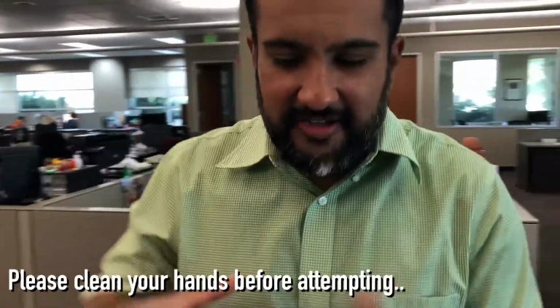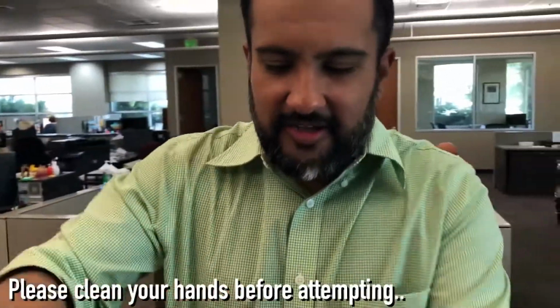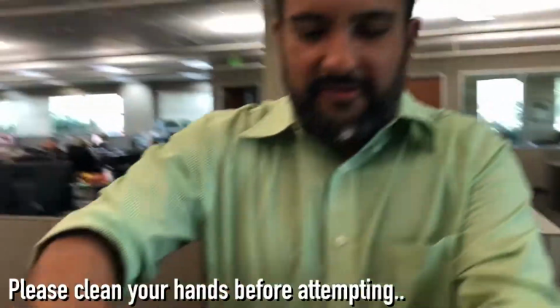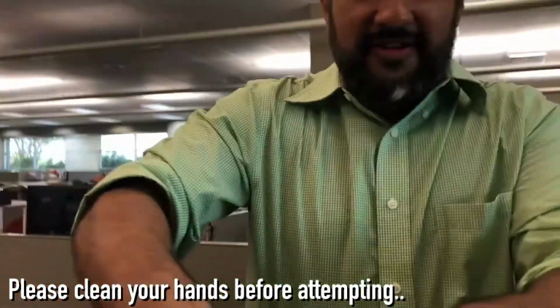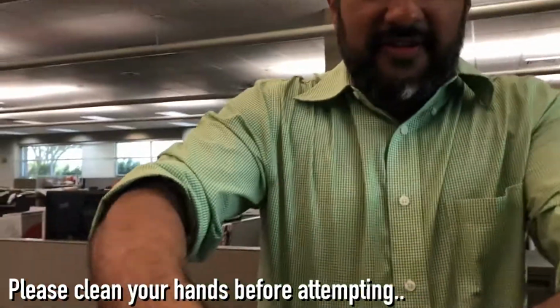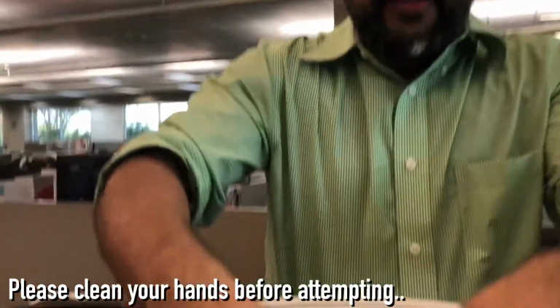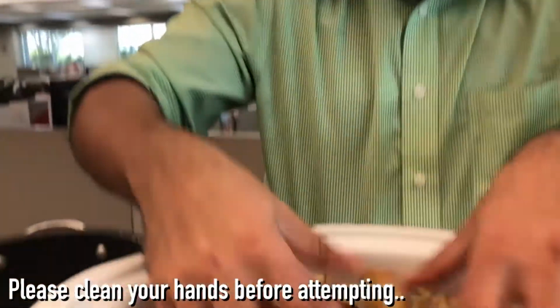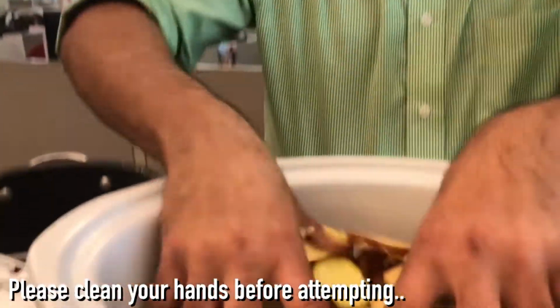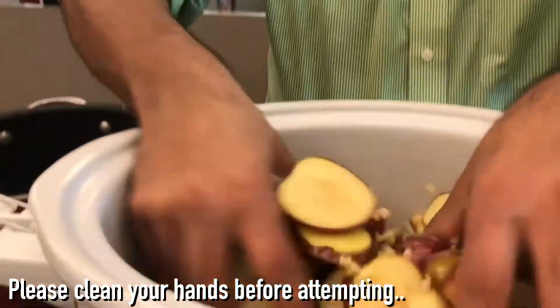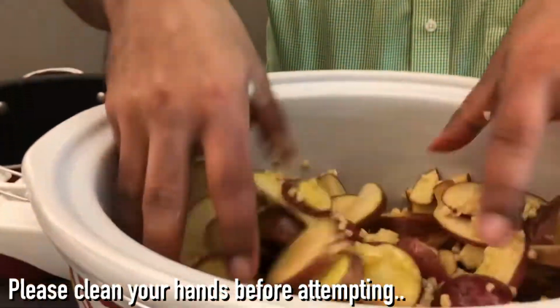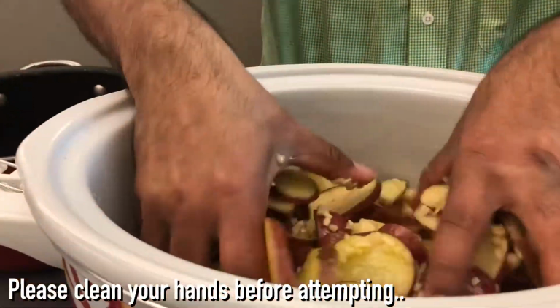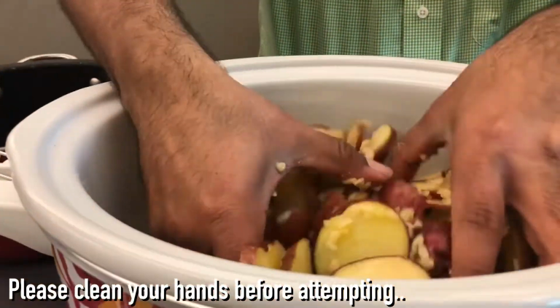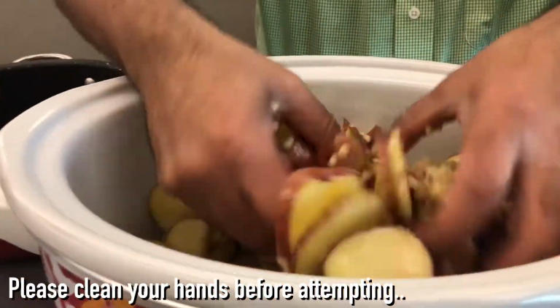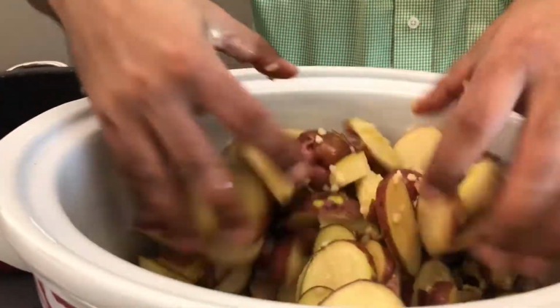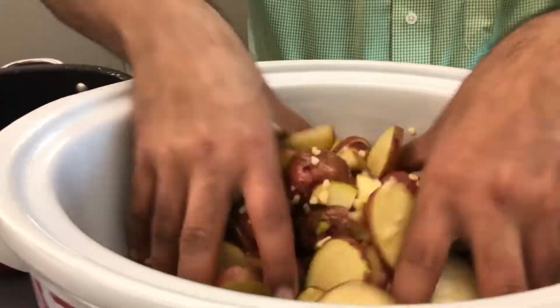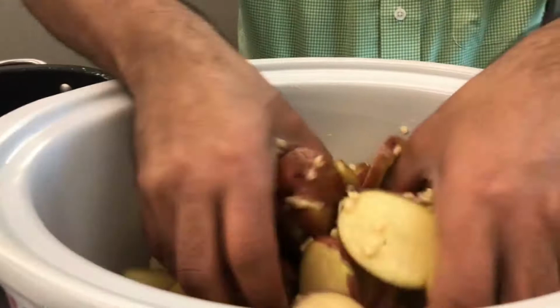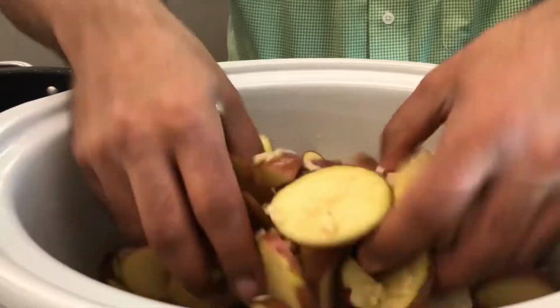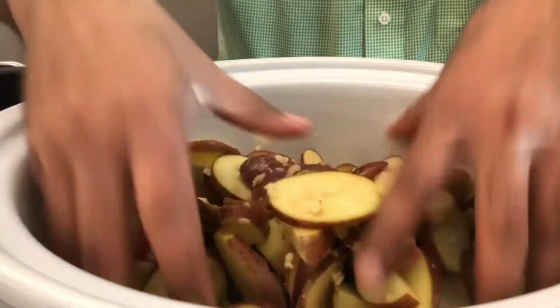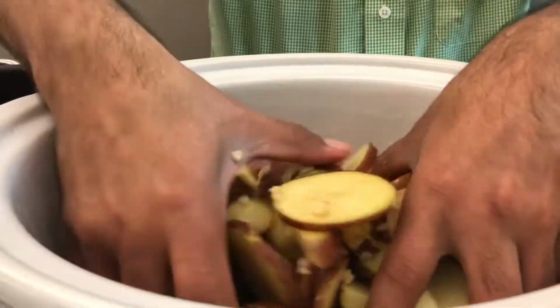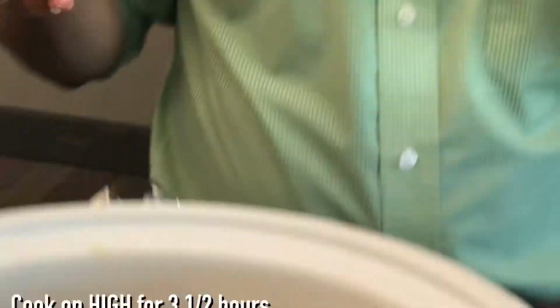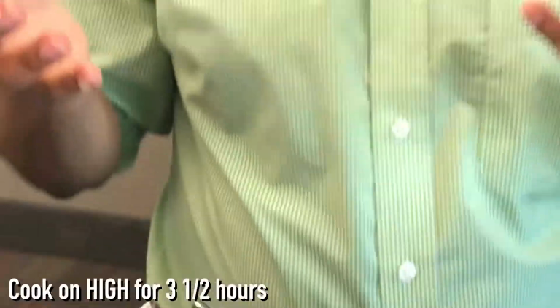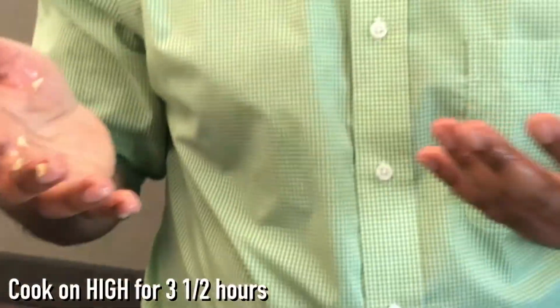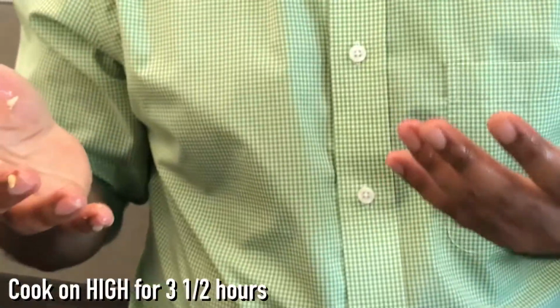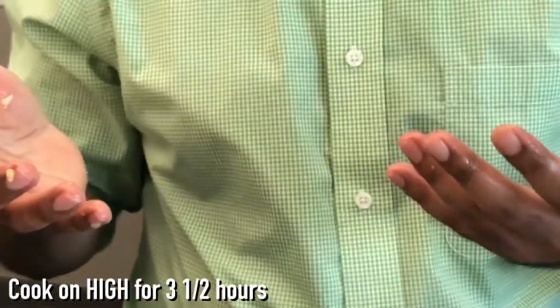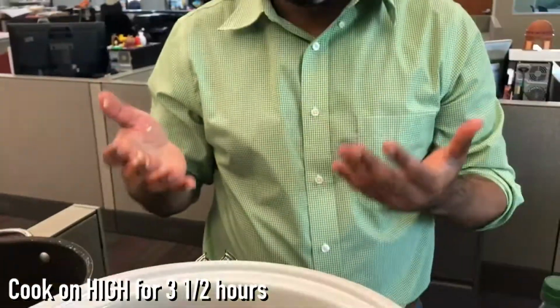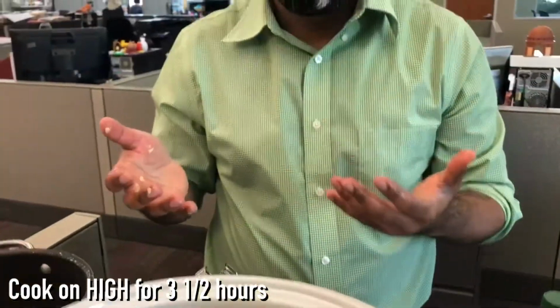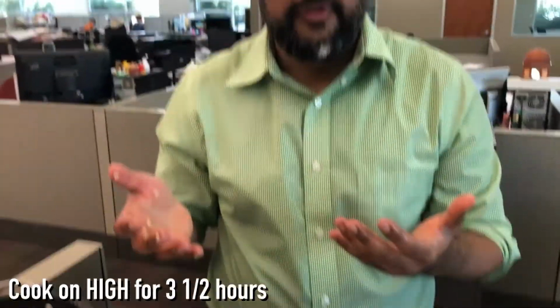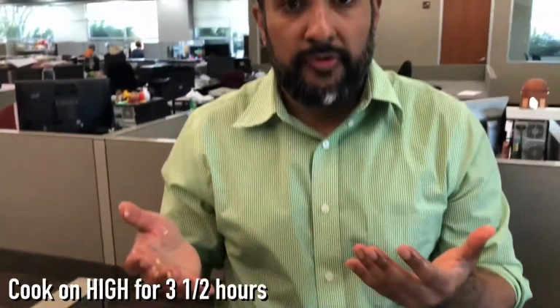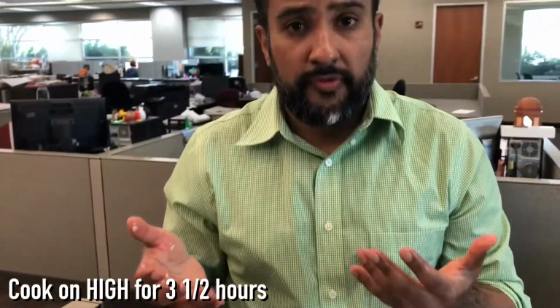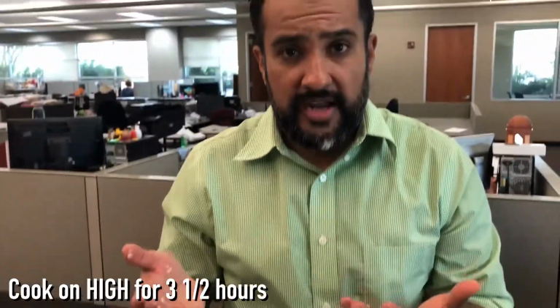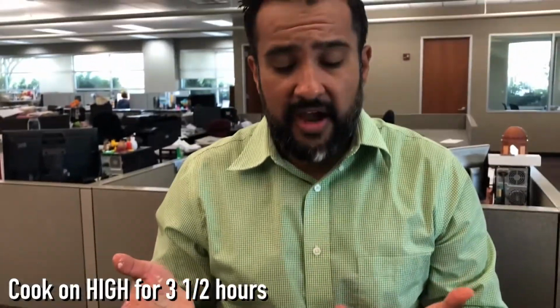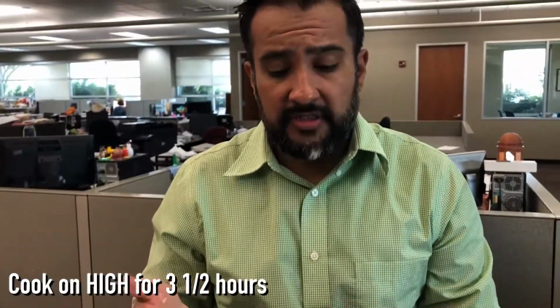You're just gonna go in there and mix it up — make sure your hands are clean before you do this. Then you're gonna cook it on high for three and a half hours.